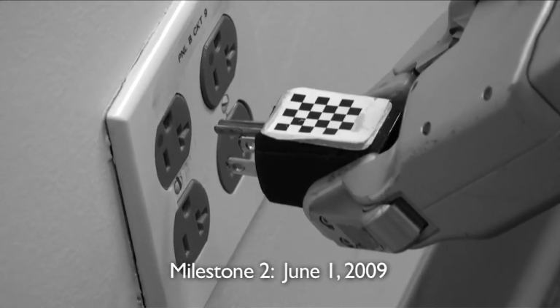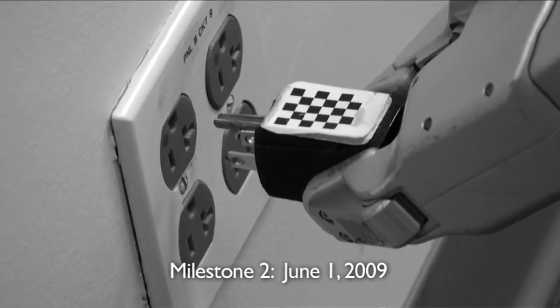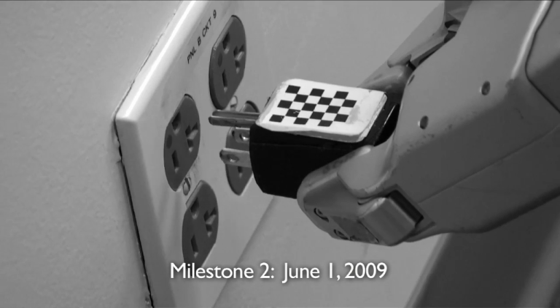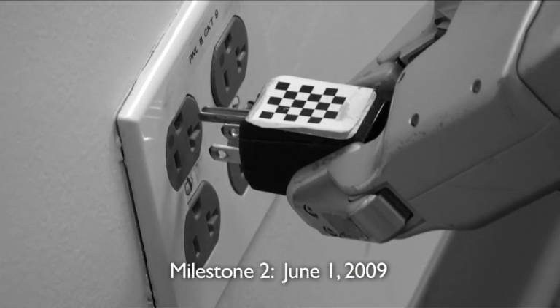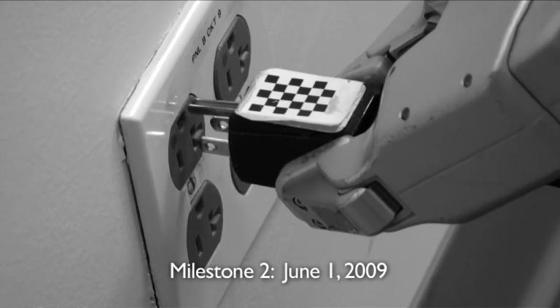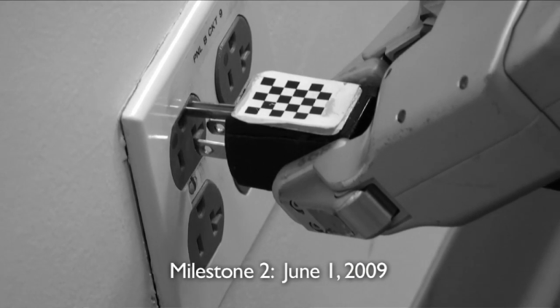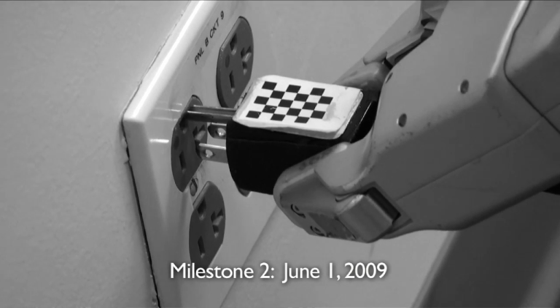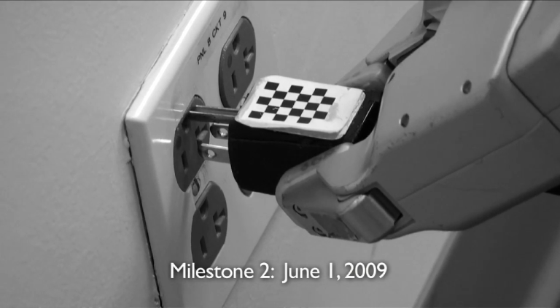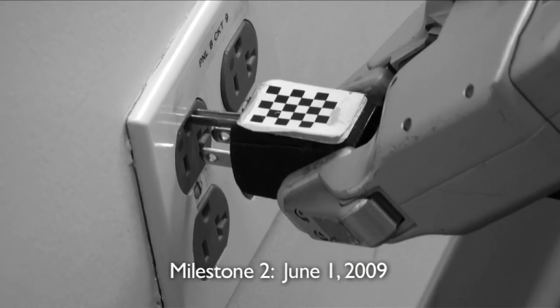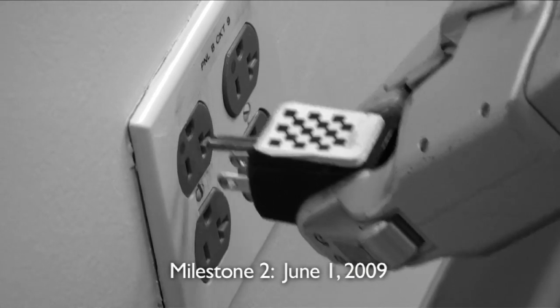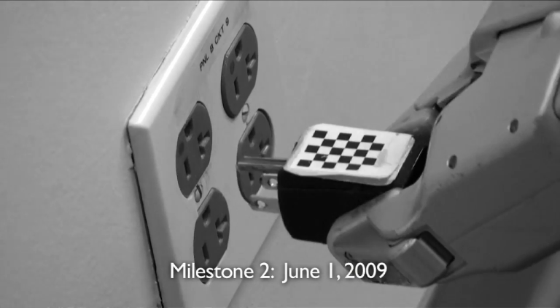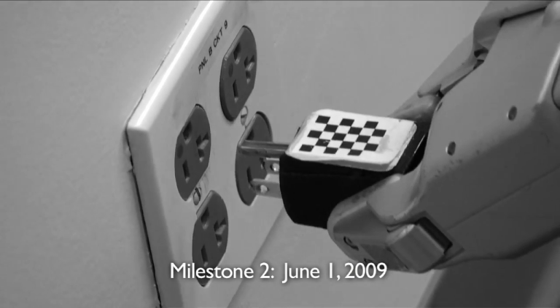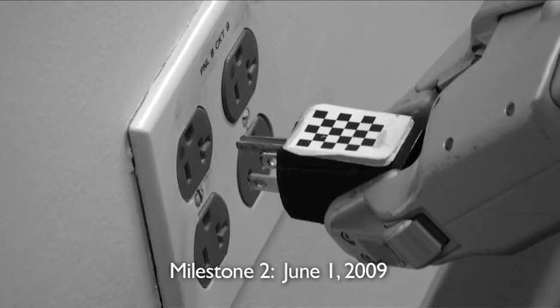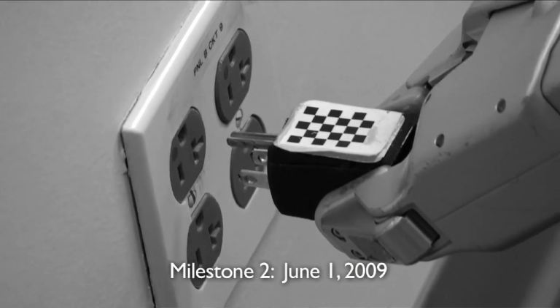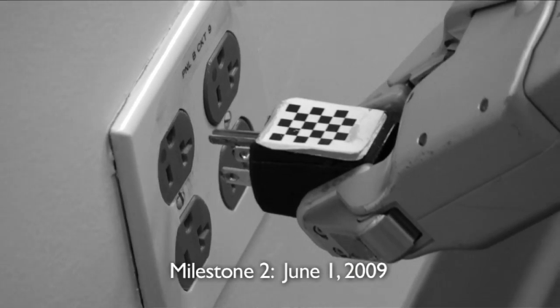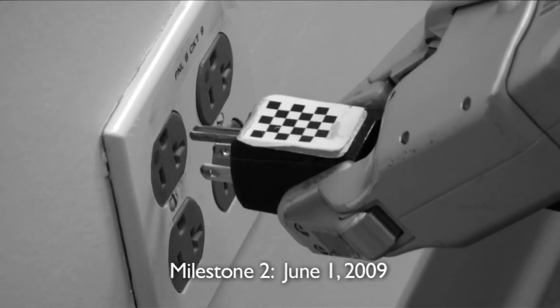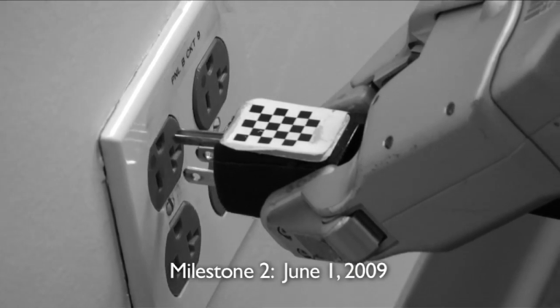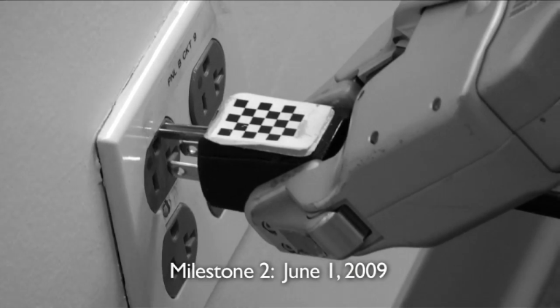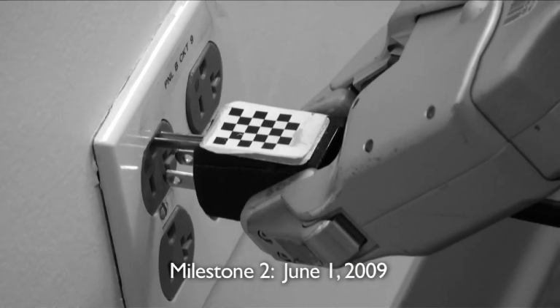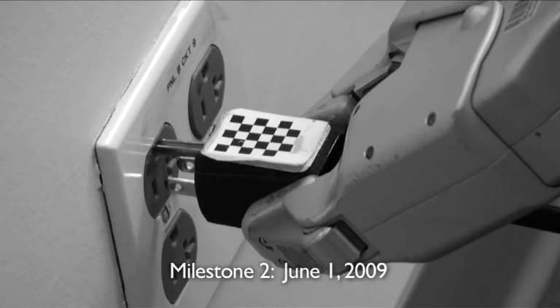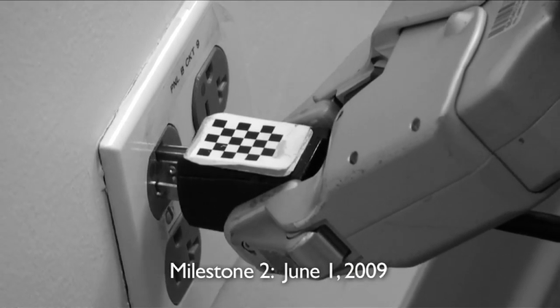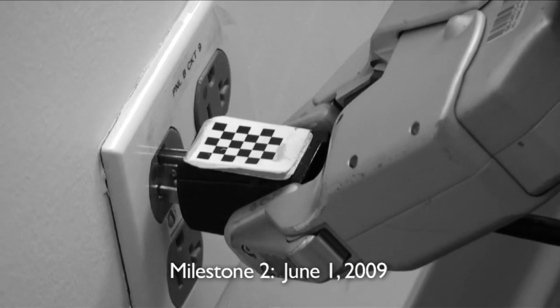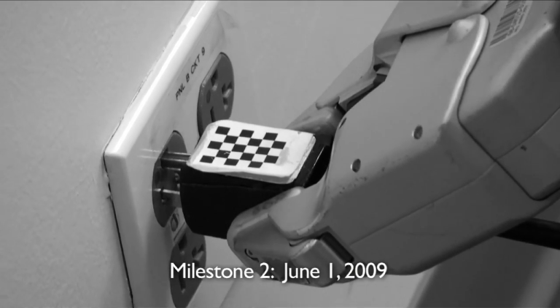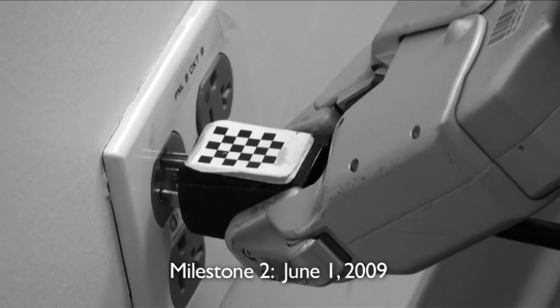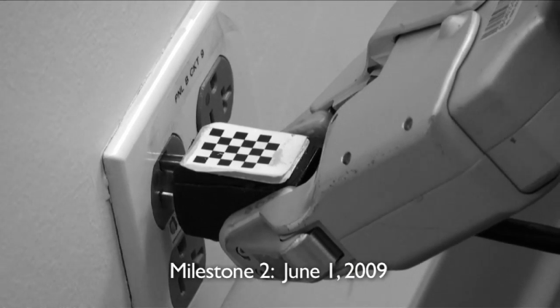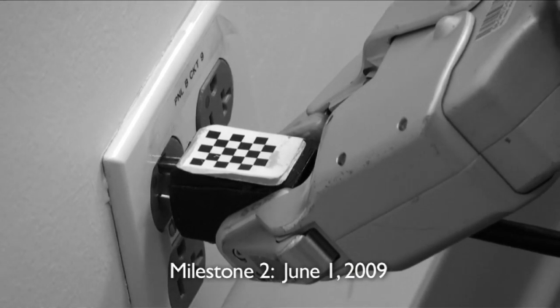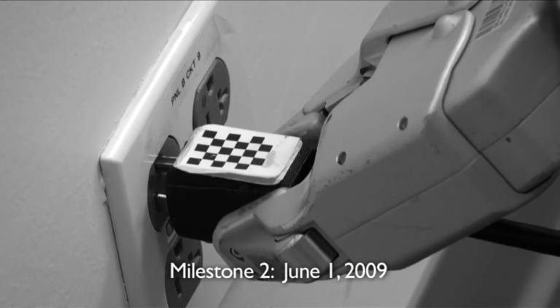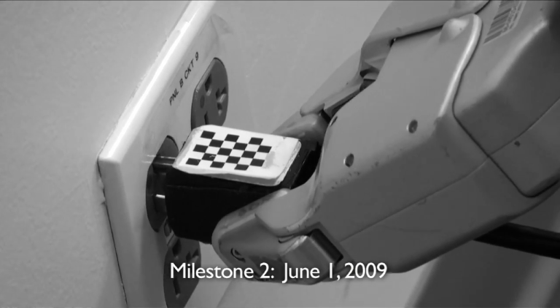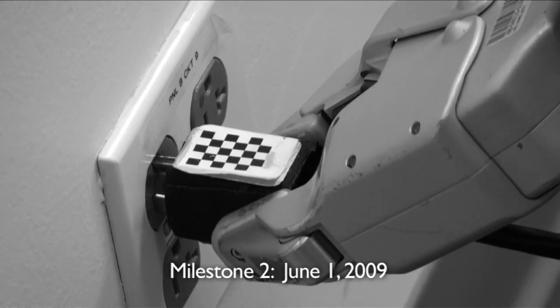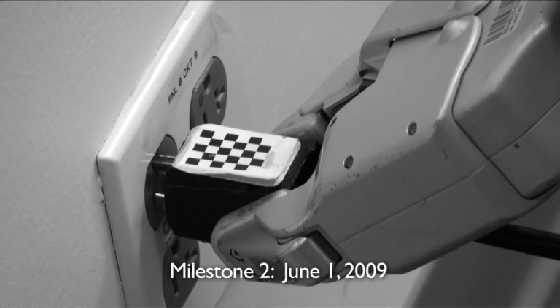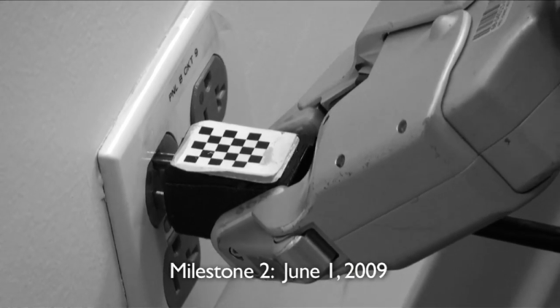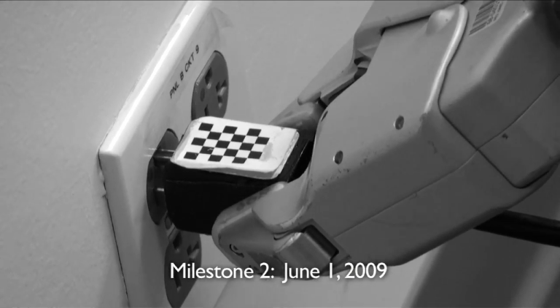In the process of making plugging faster and better, we're now able to get the PR2 Beta to plug in on the first try.